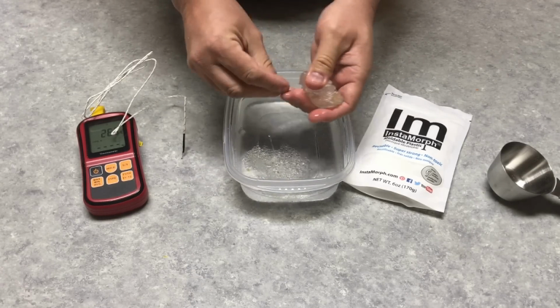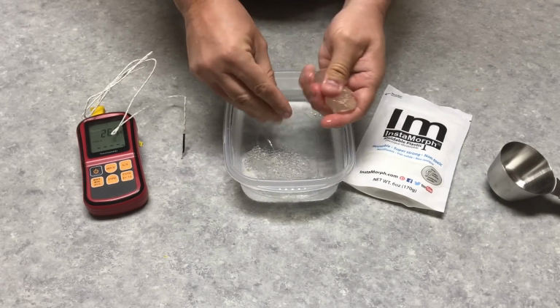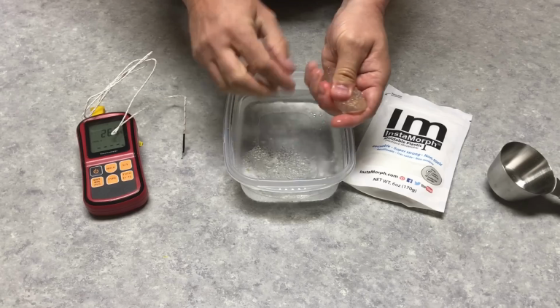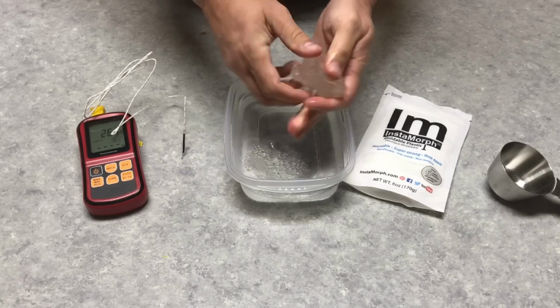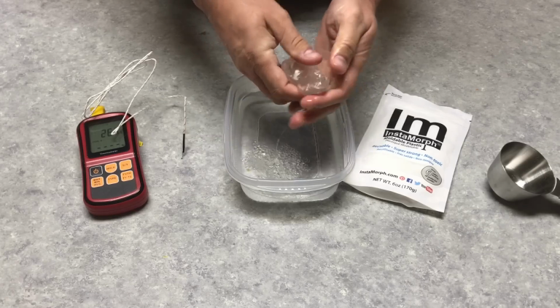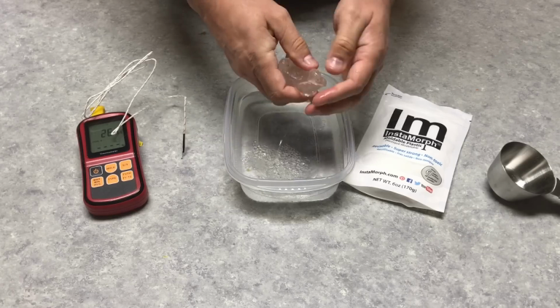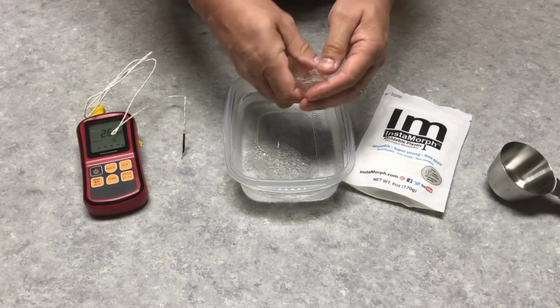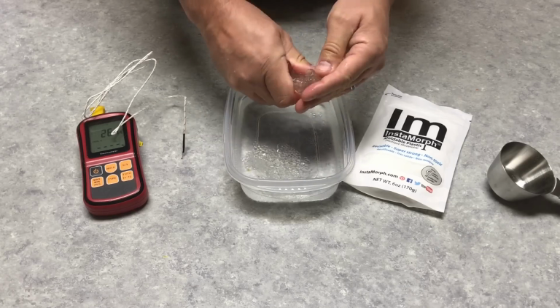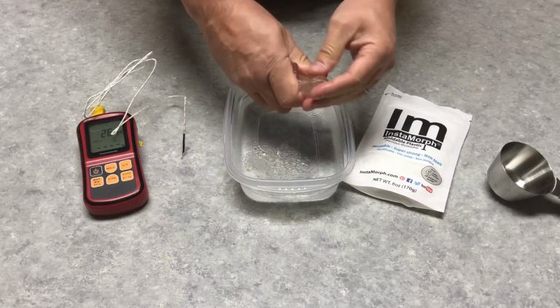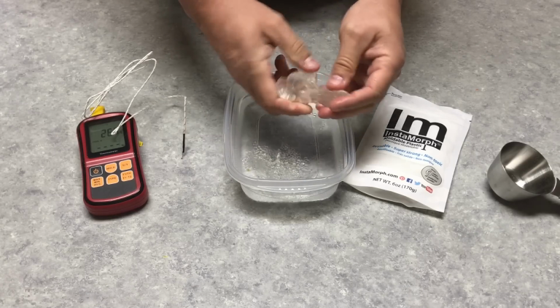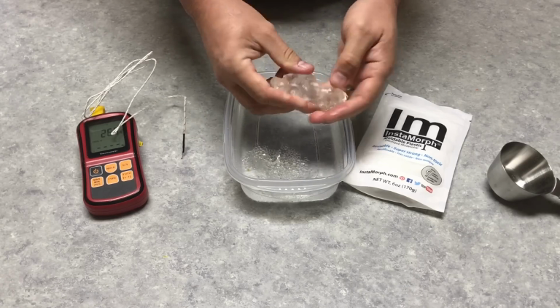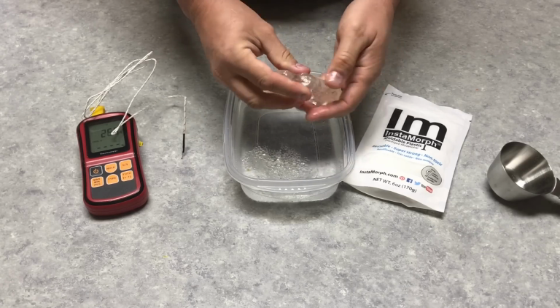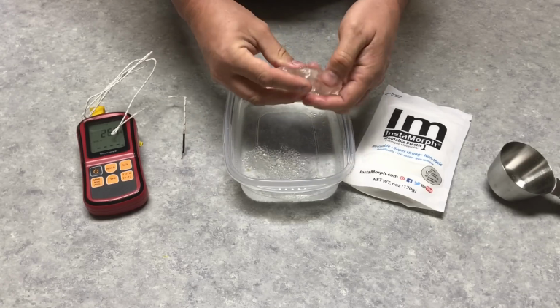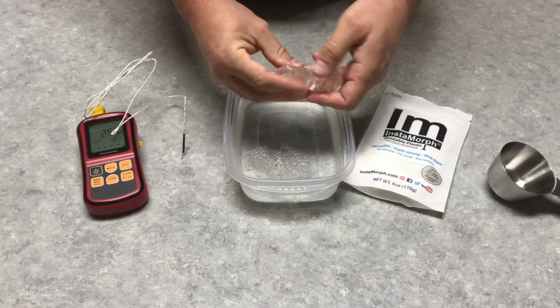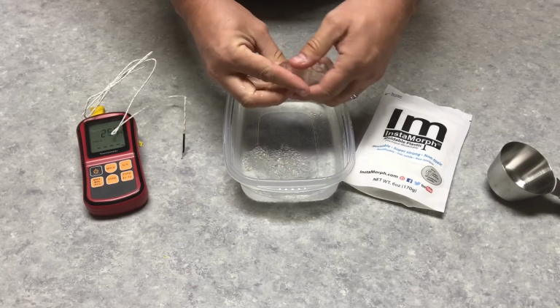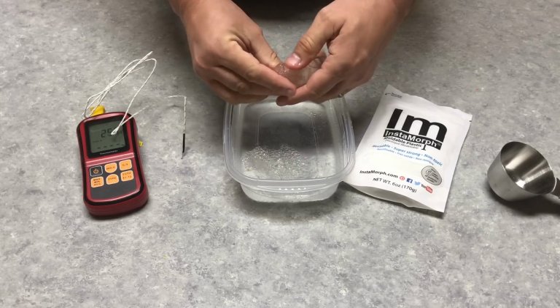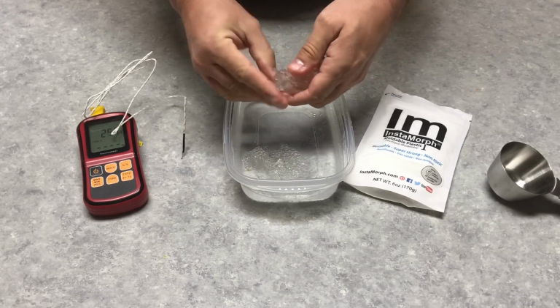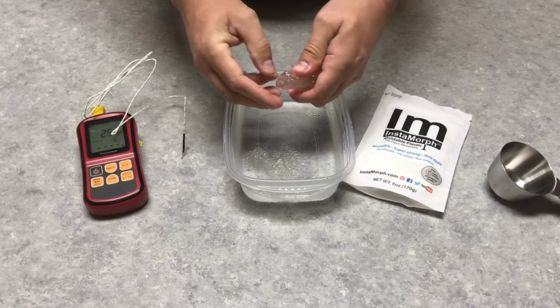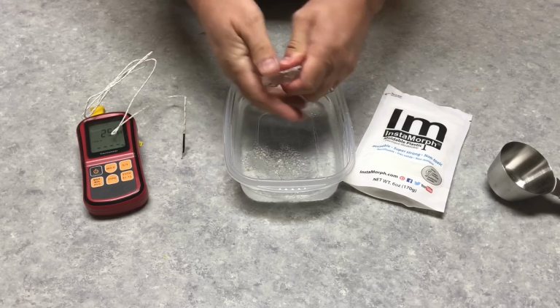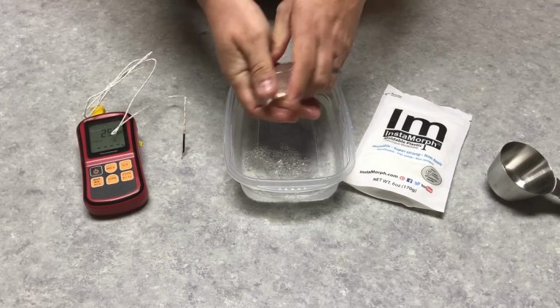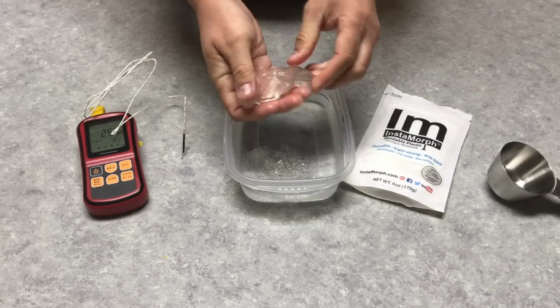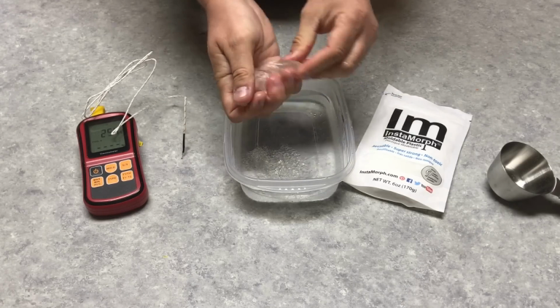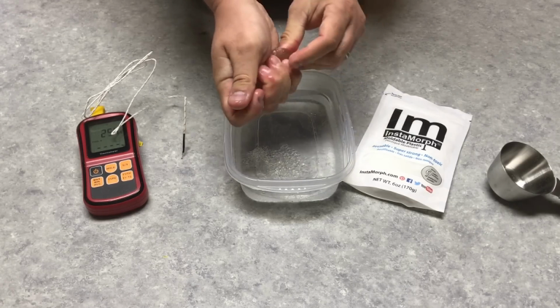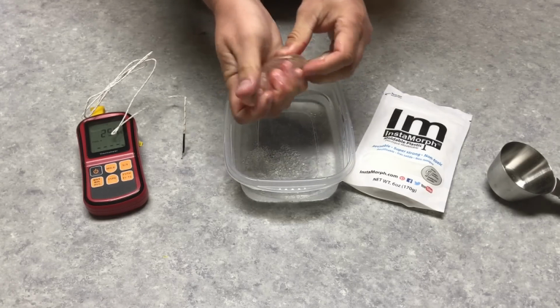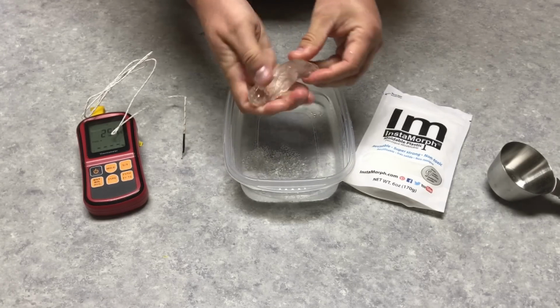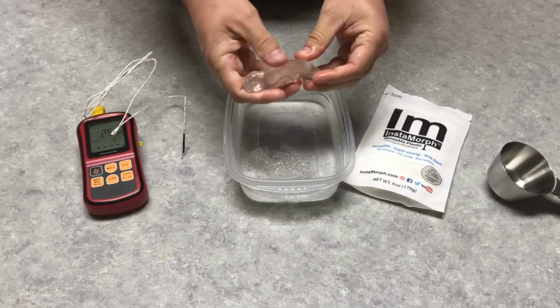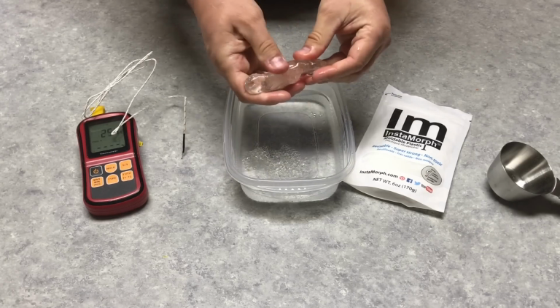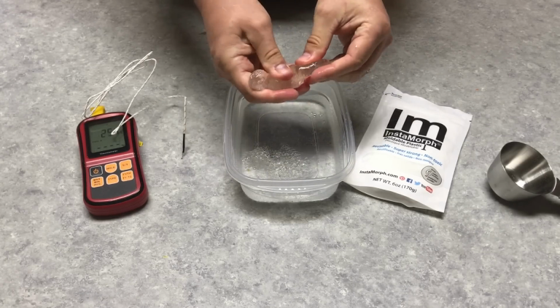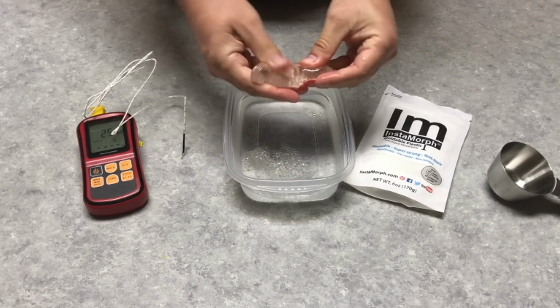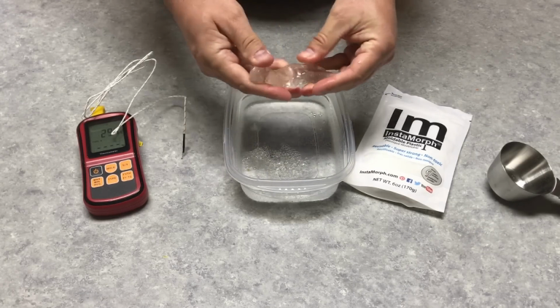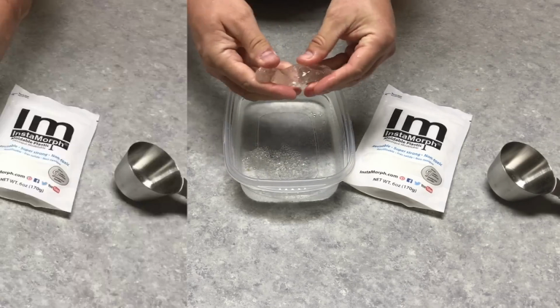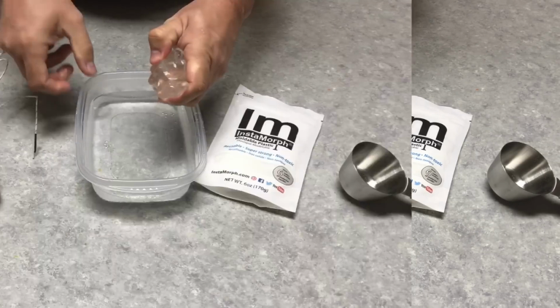You can actually remelt this stuff. Once you've made something and you want to redo it, just drop it back in hot water.